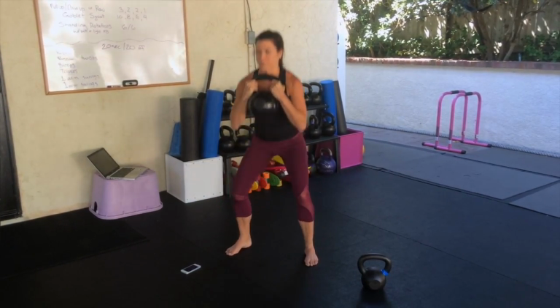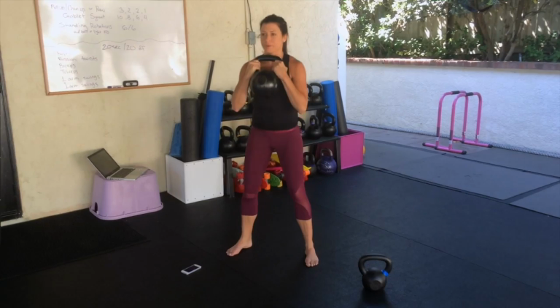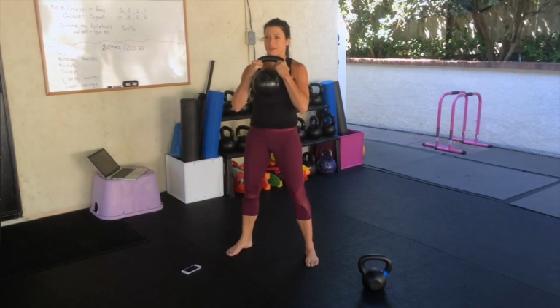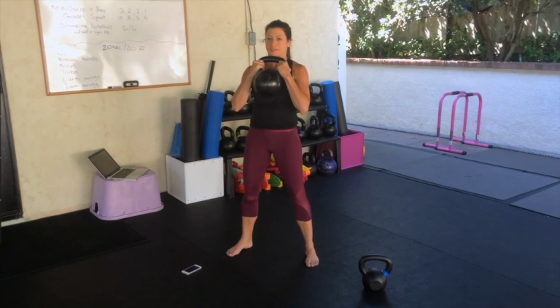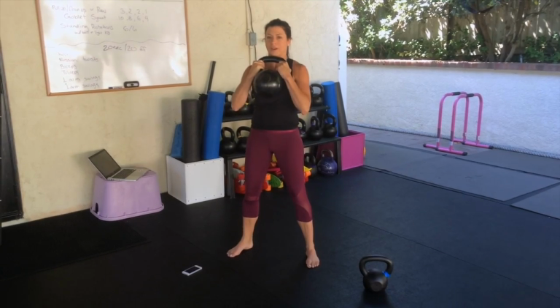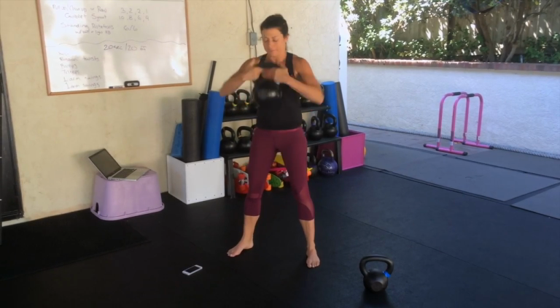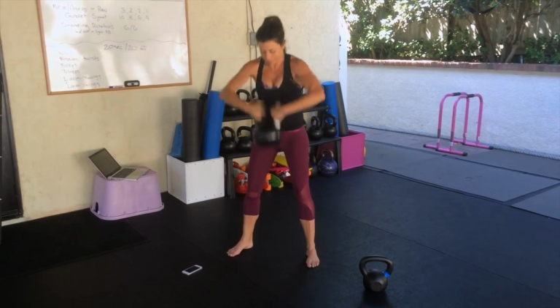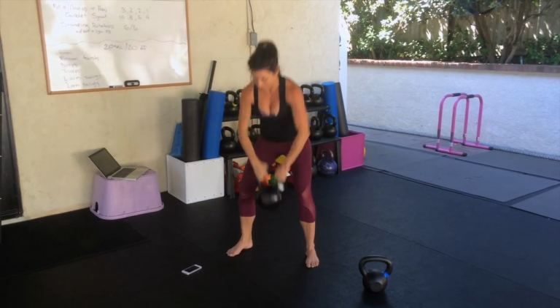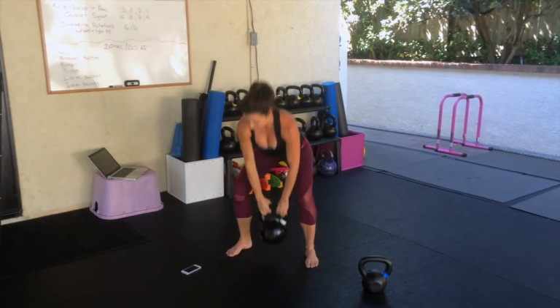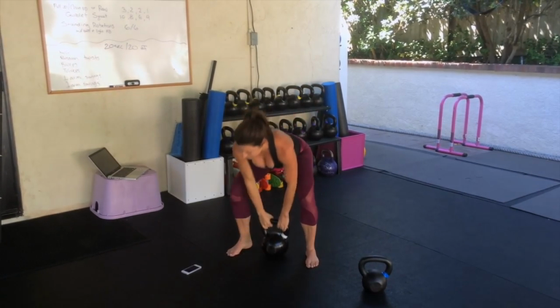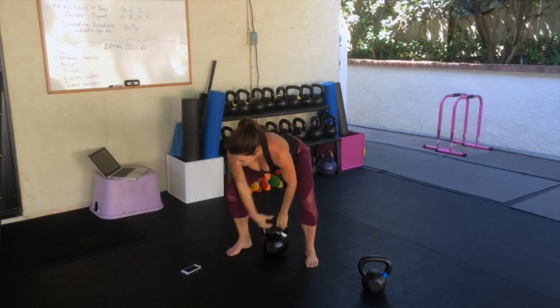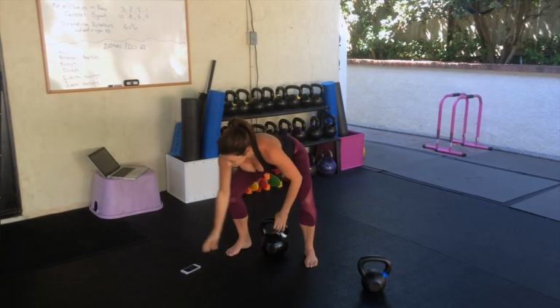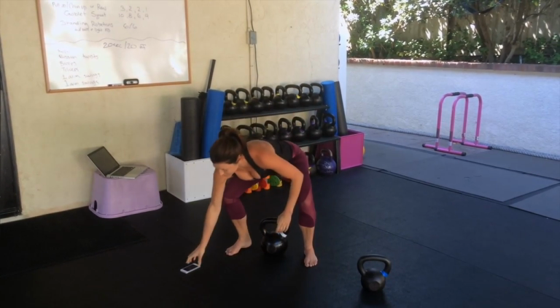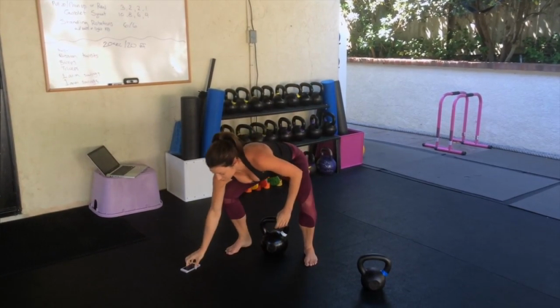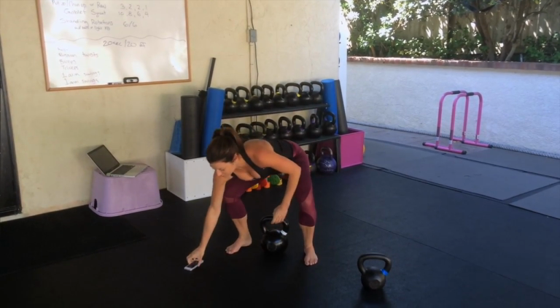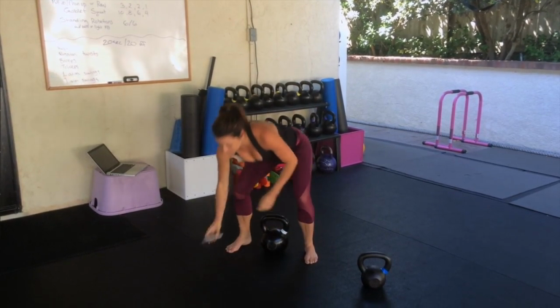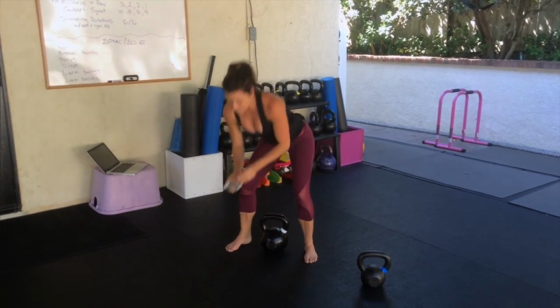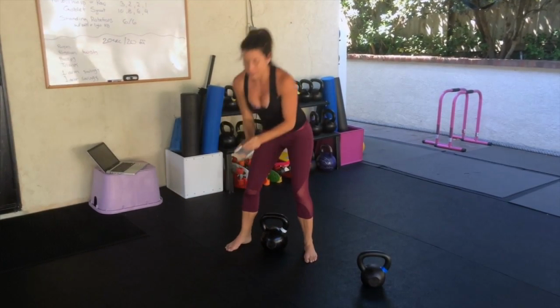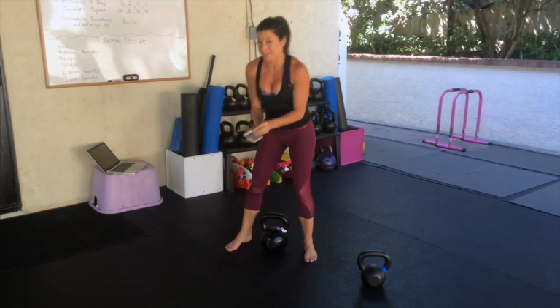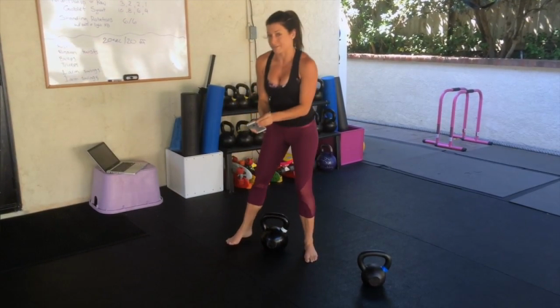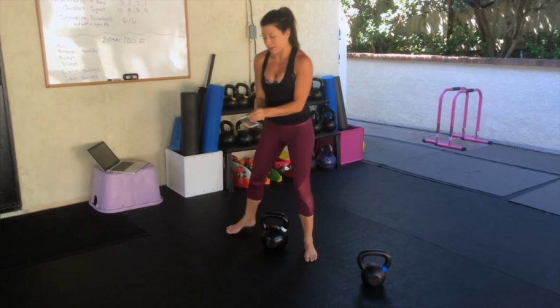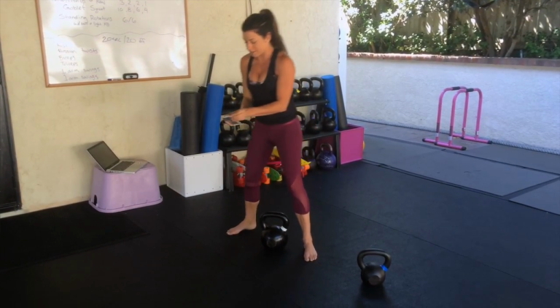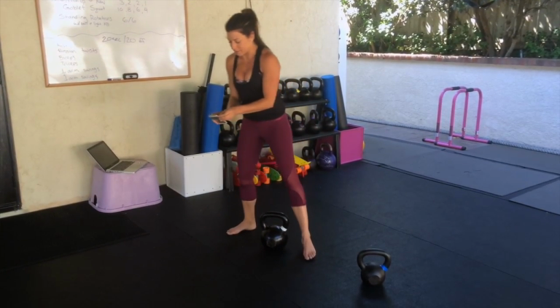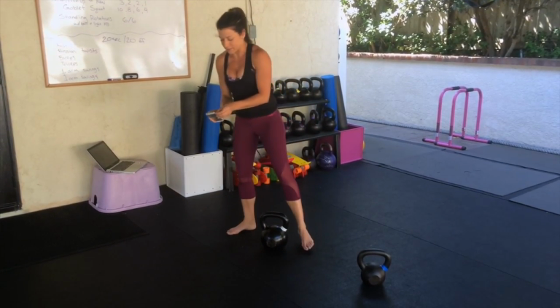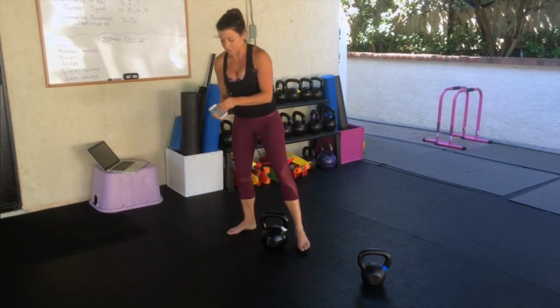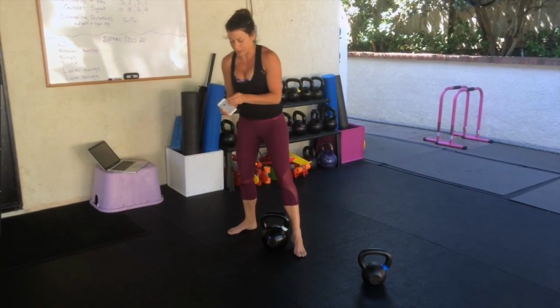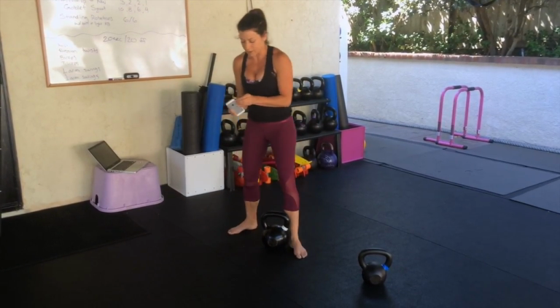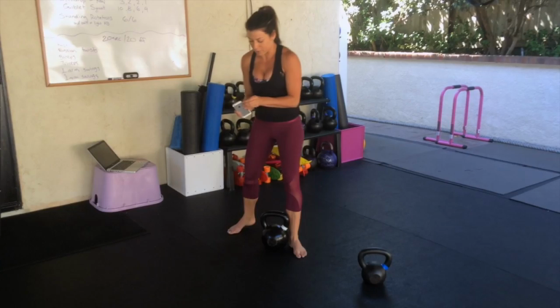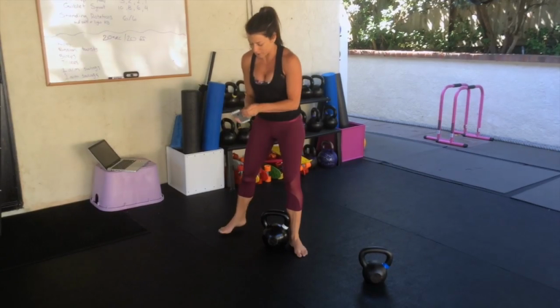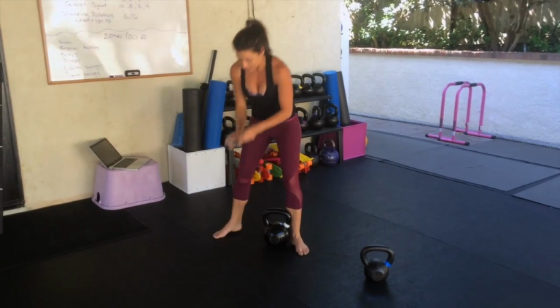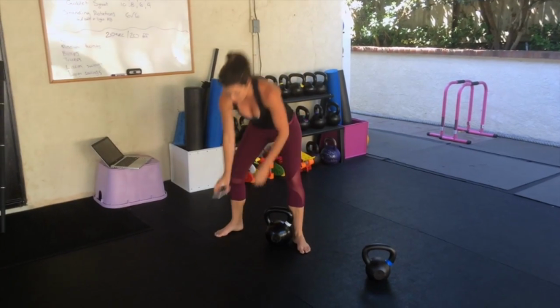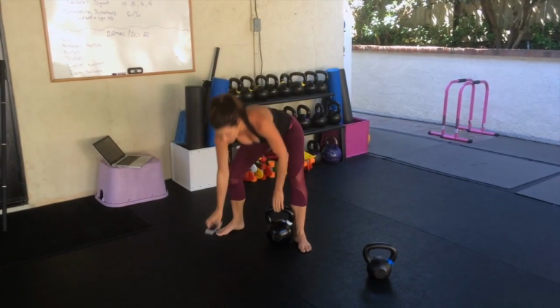And stop. Ten more seconds of rest. Let's get ready for your snatches.